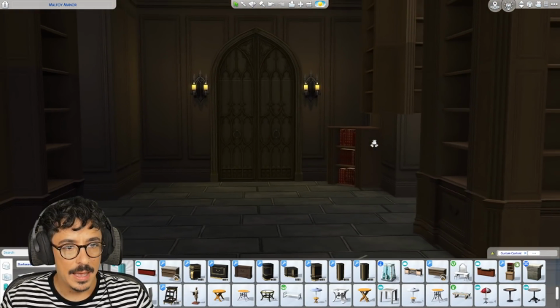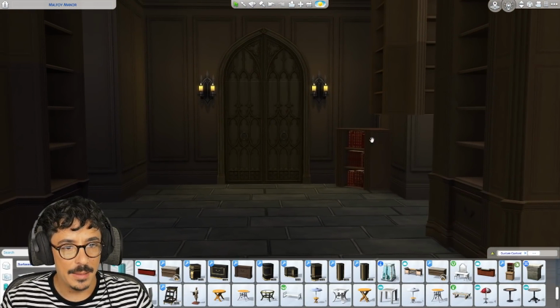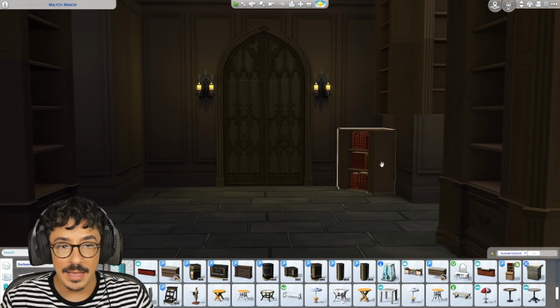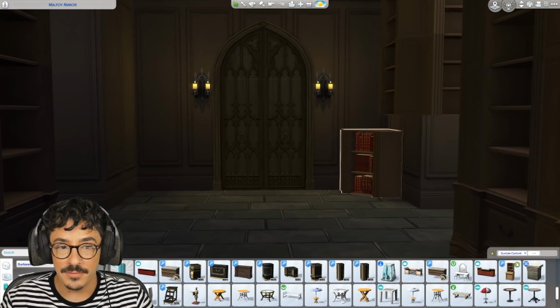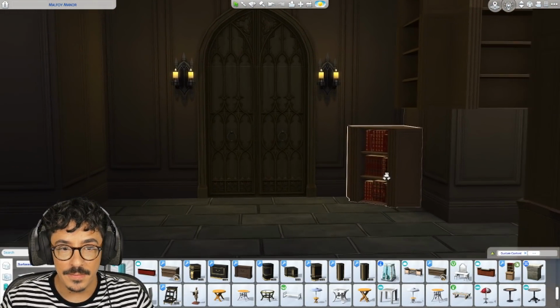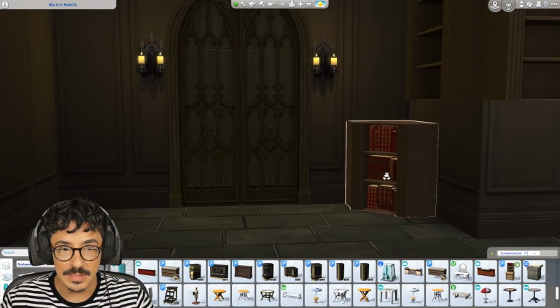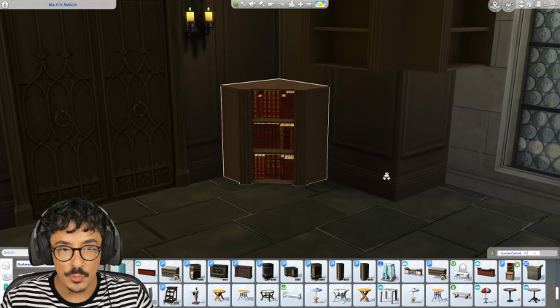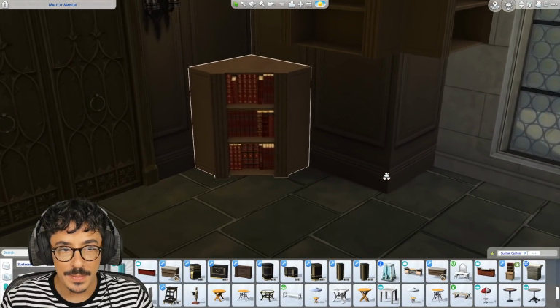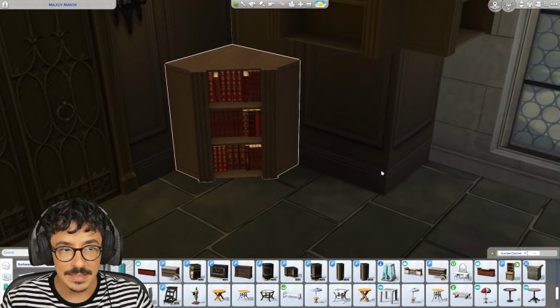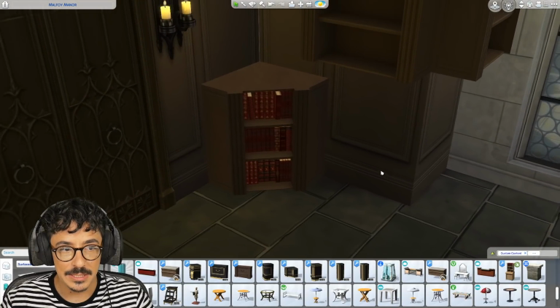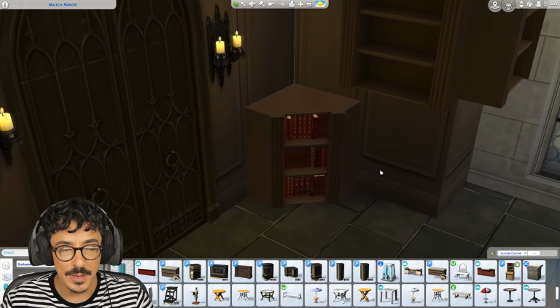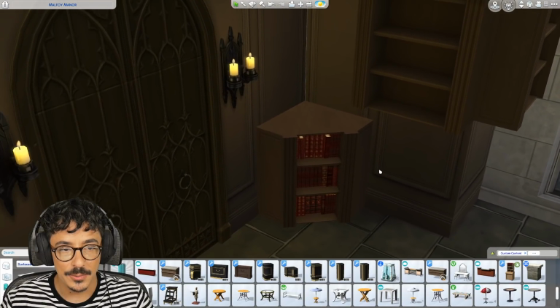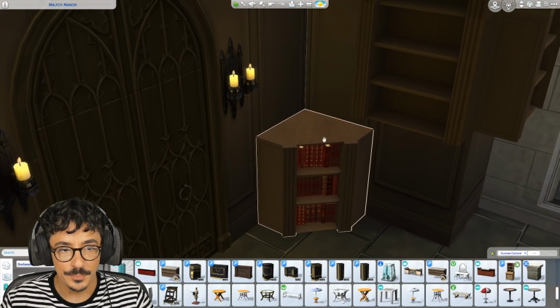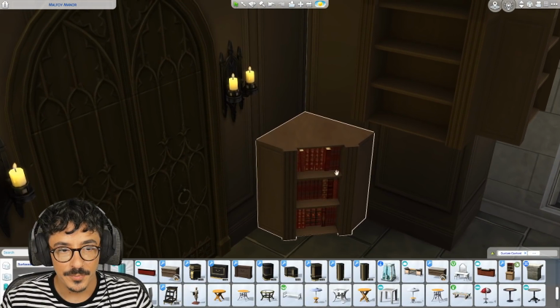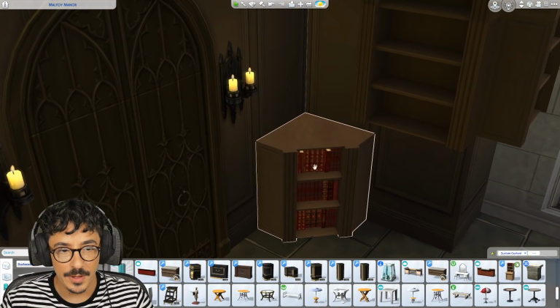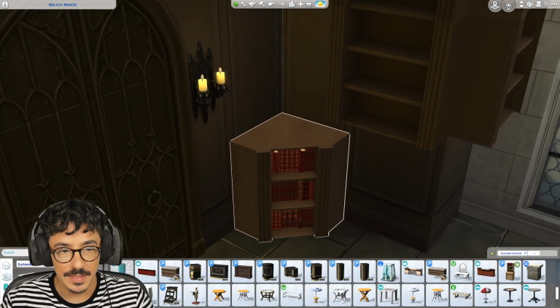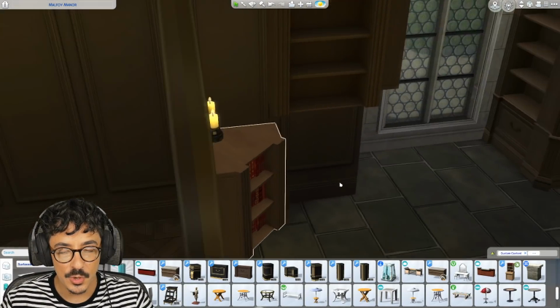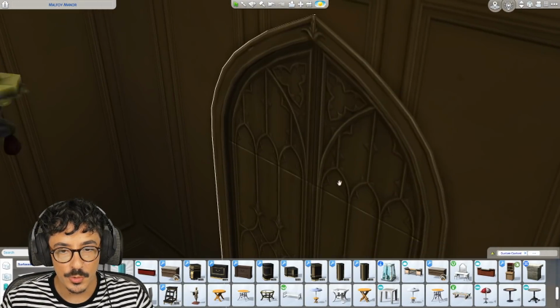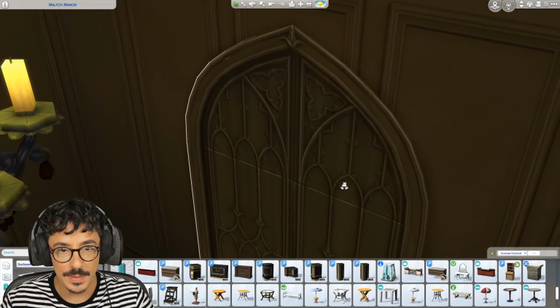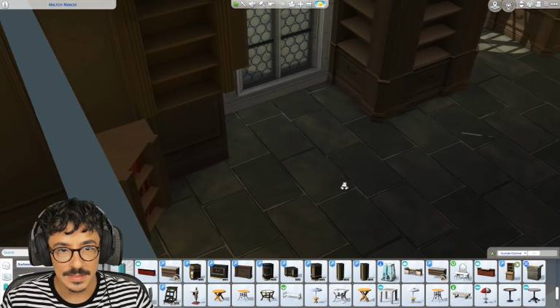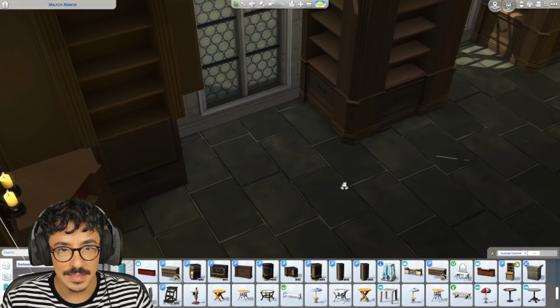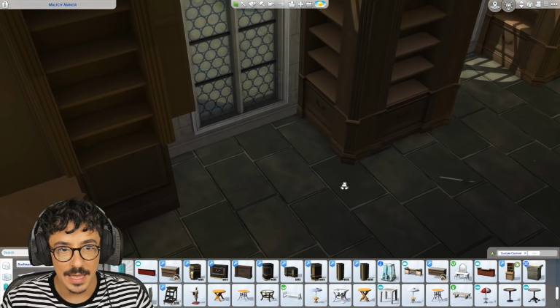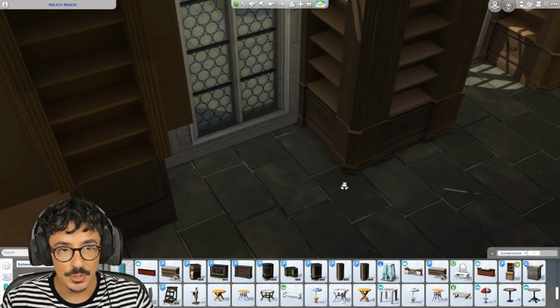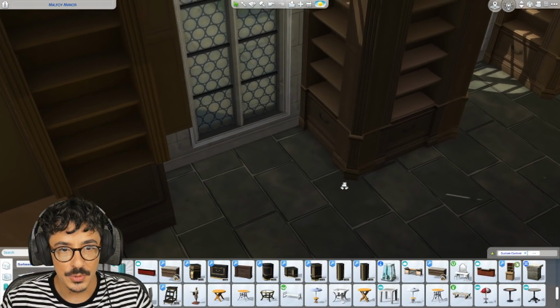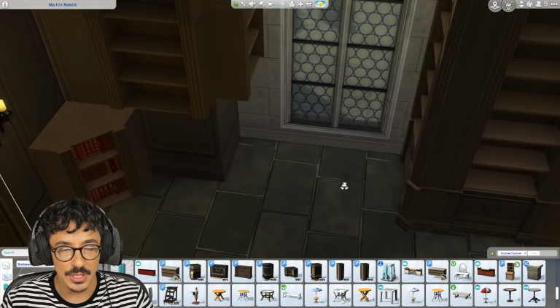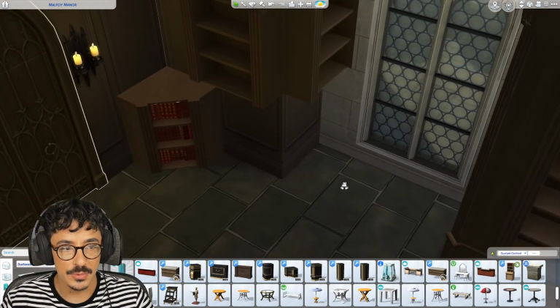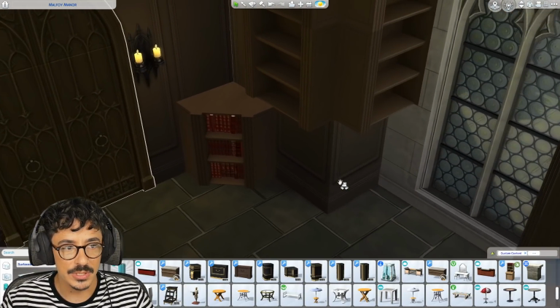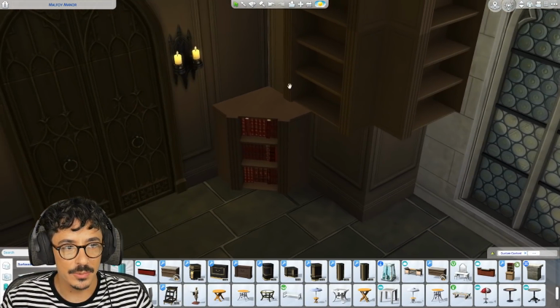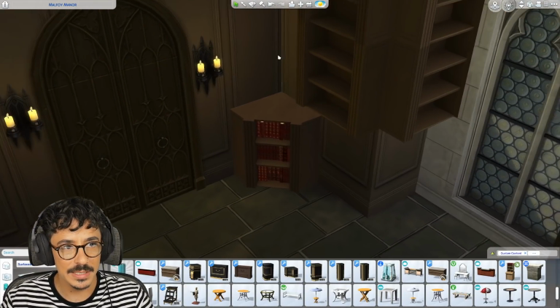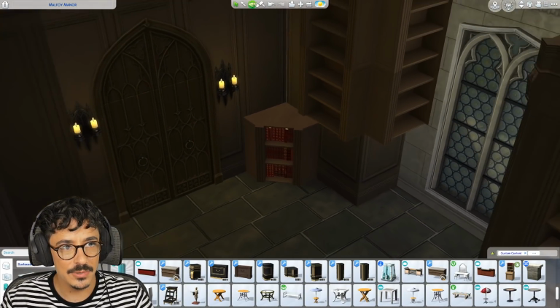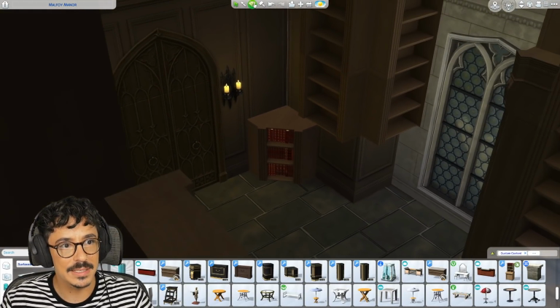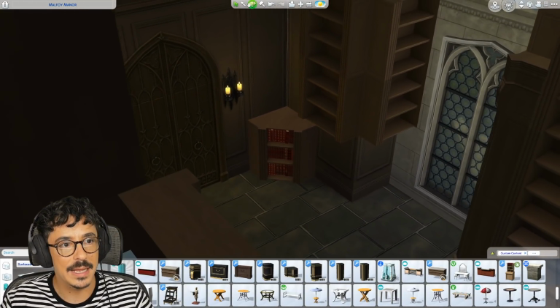Congratulations to you, creator, because it's stunning and it's just going to pull this library together beautifully. I found these corner pieces as well — we're going to use them. So let's do this now.